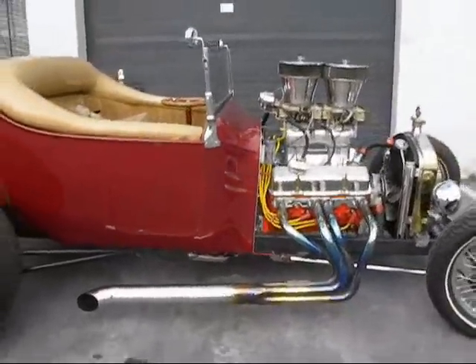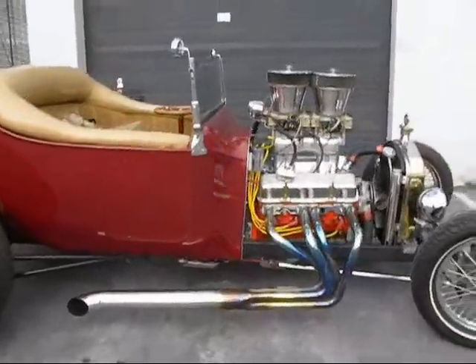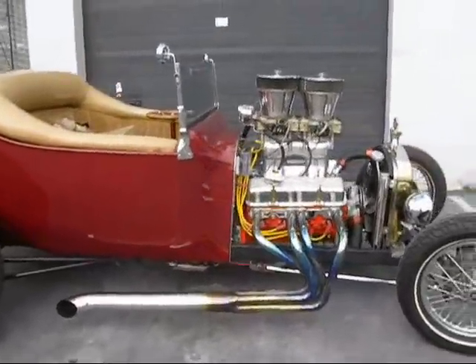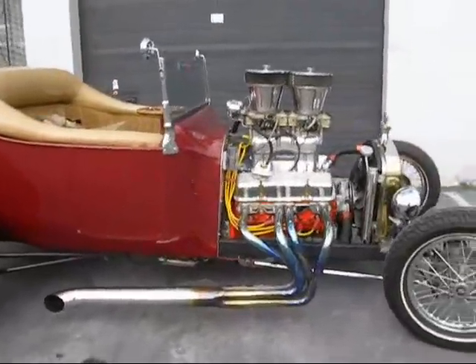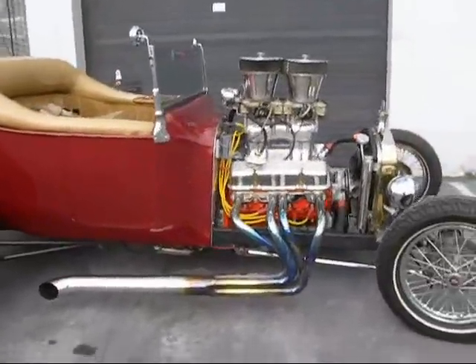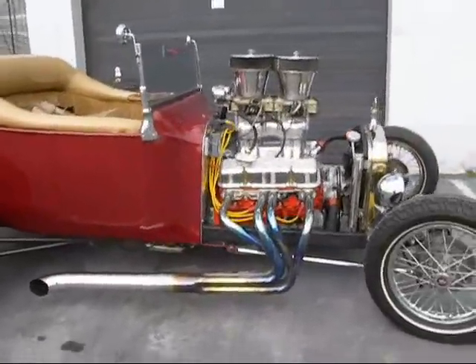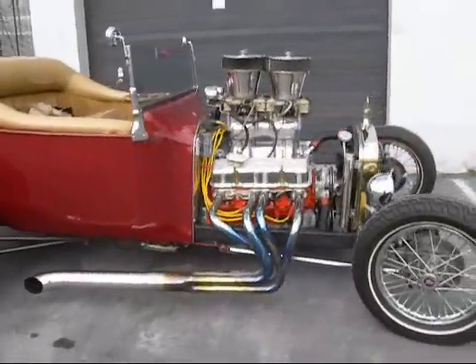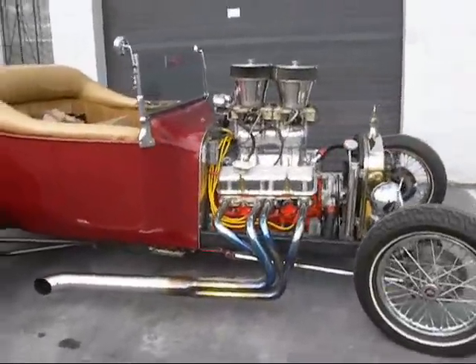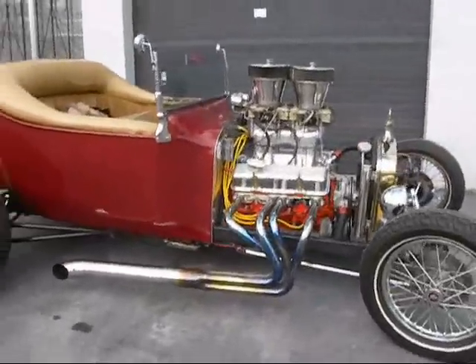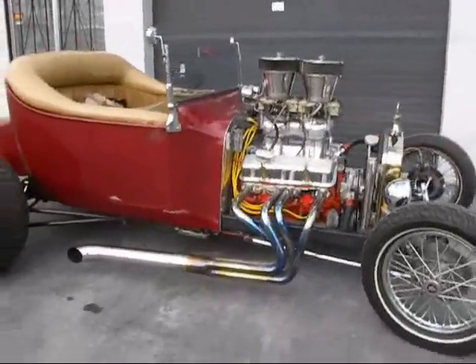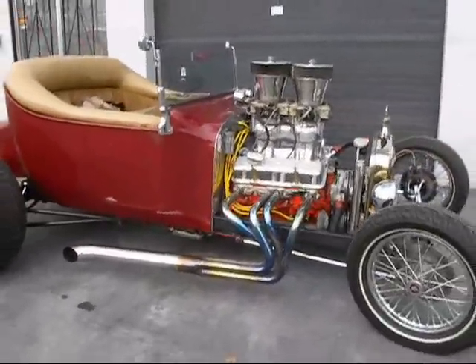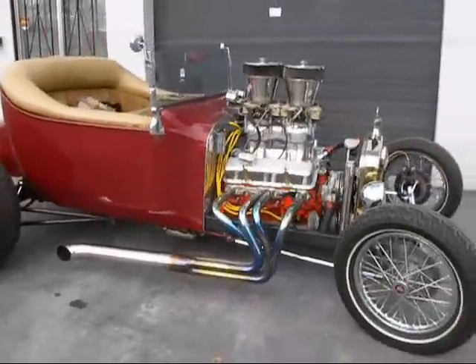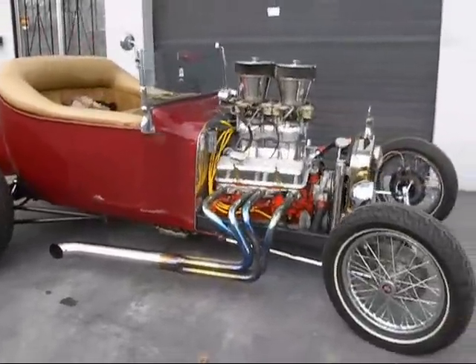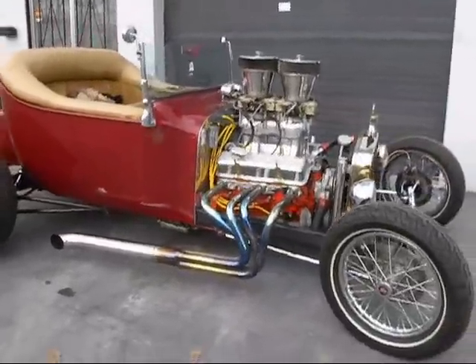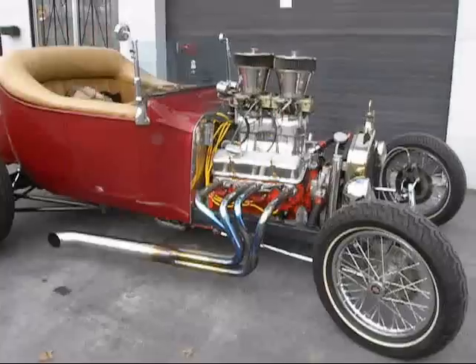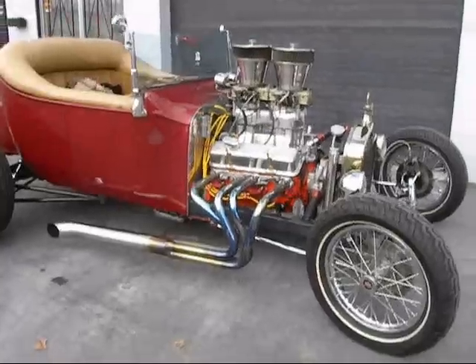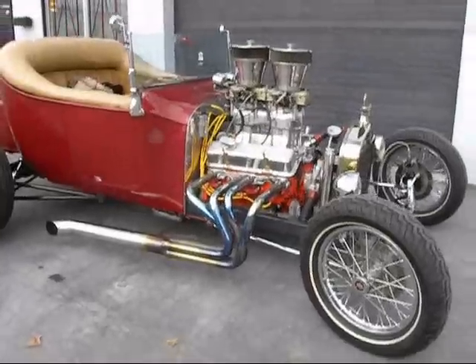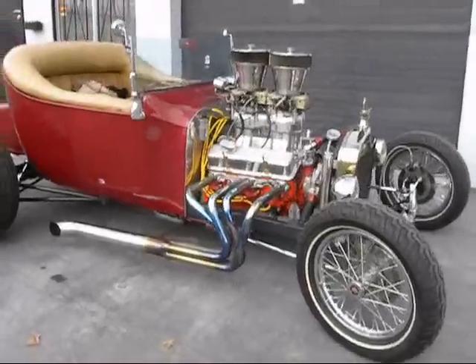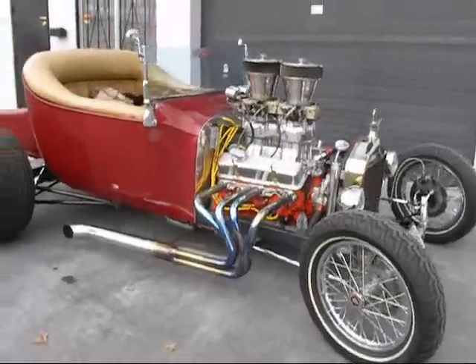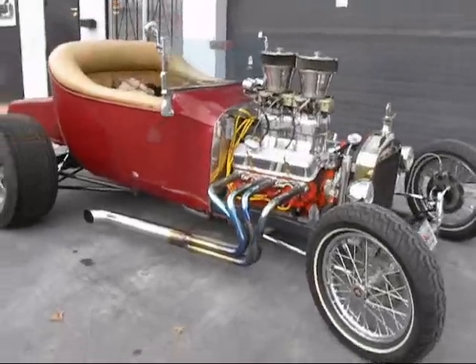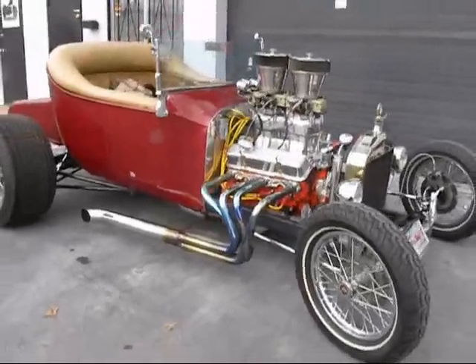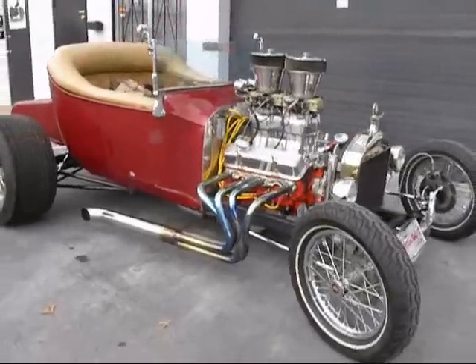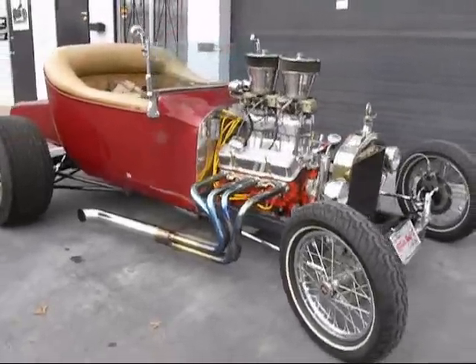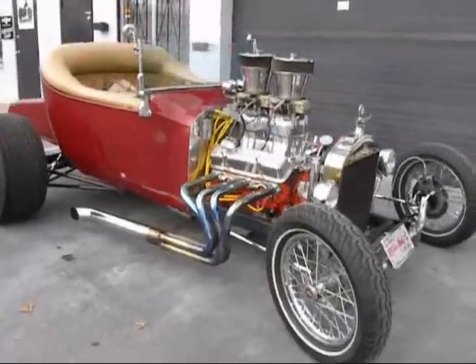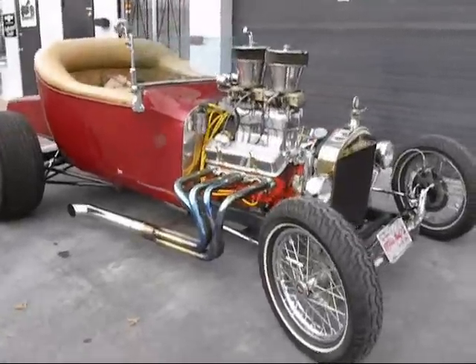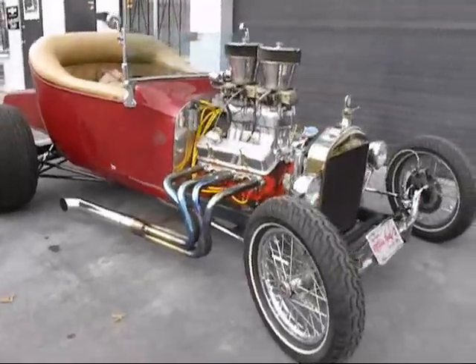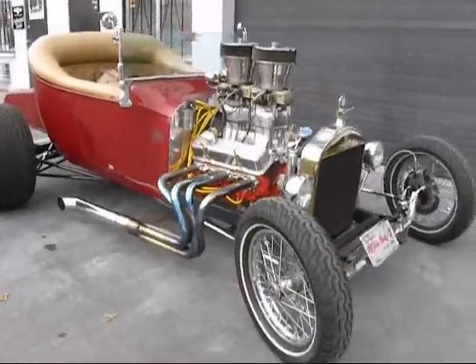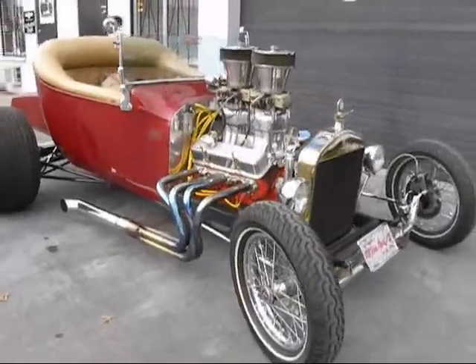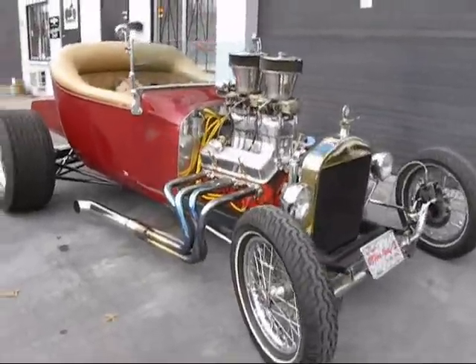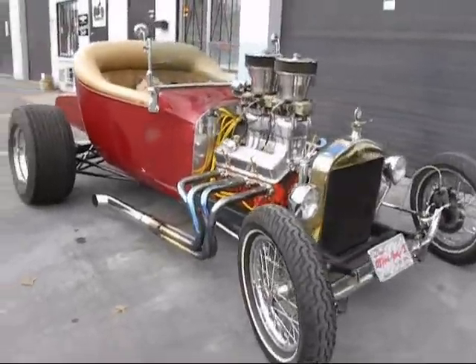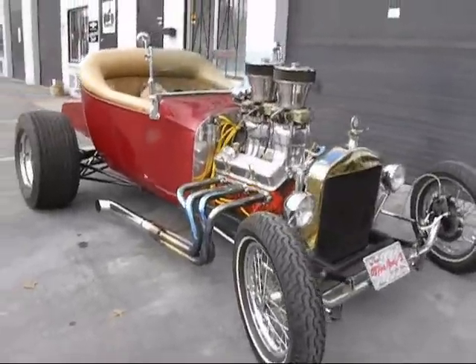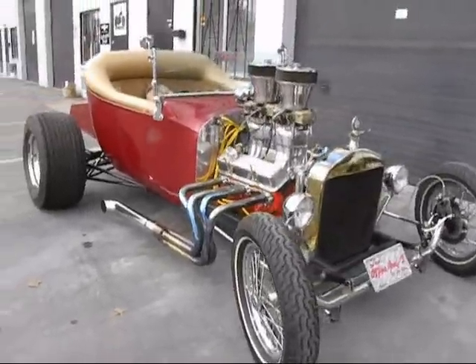I love this car. This is so much fun. This is the most fun you can have with your clothes on.